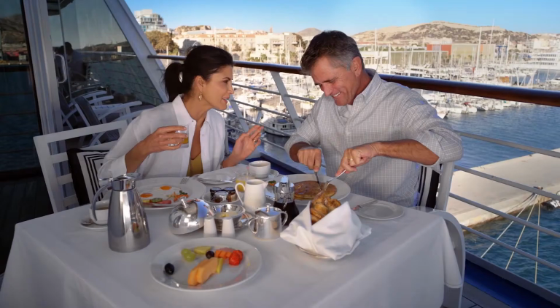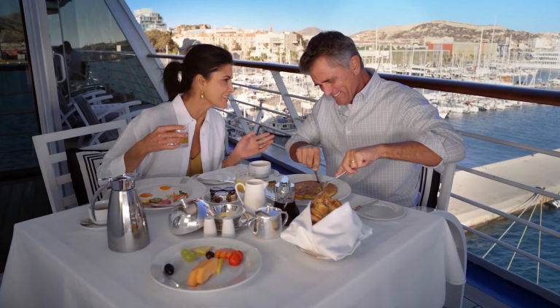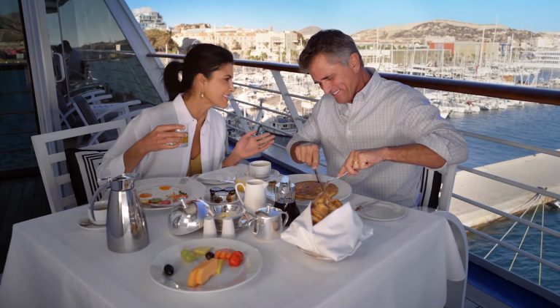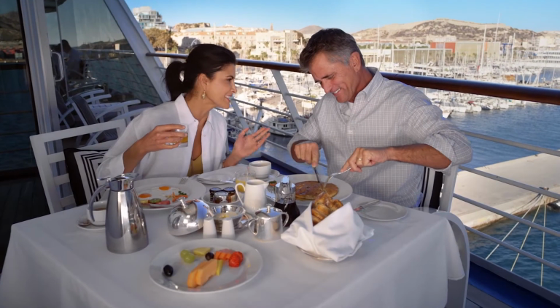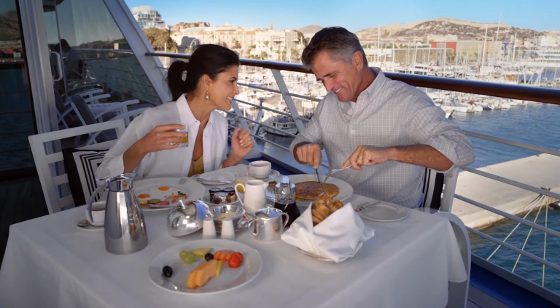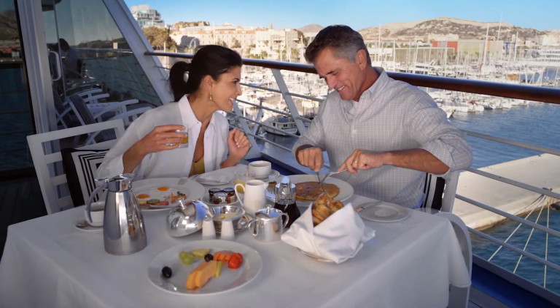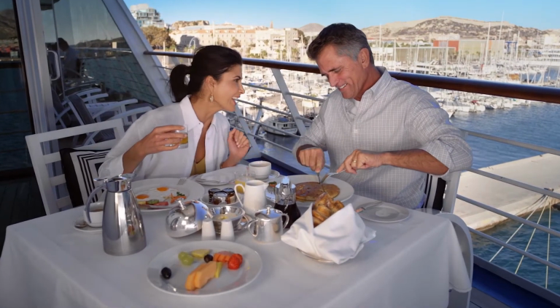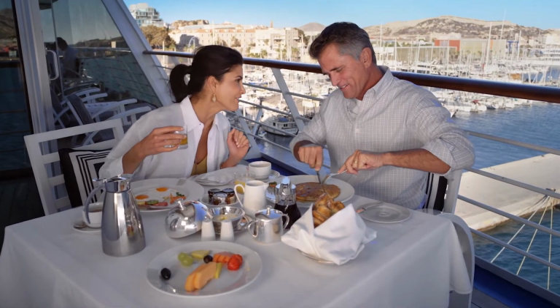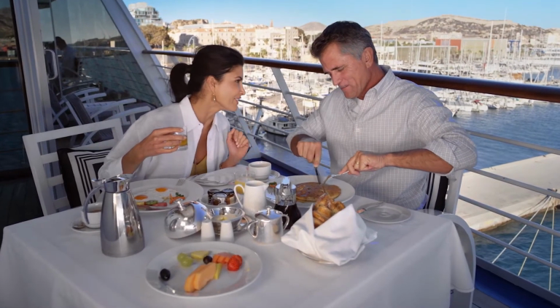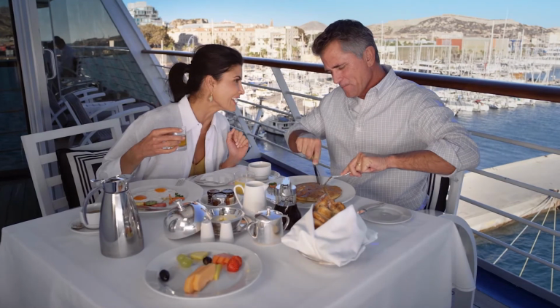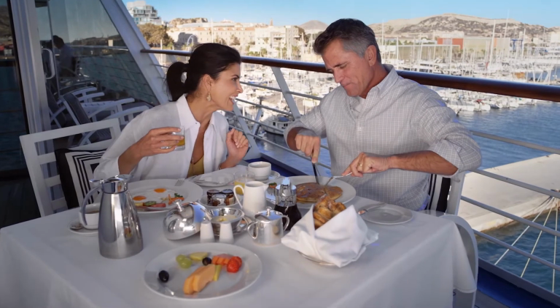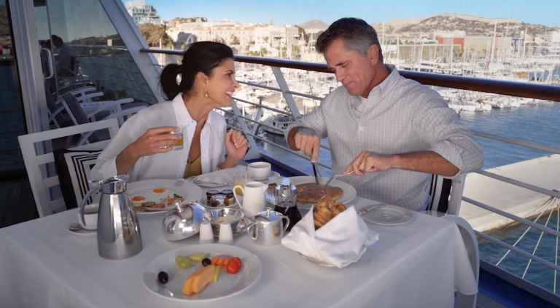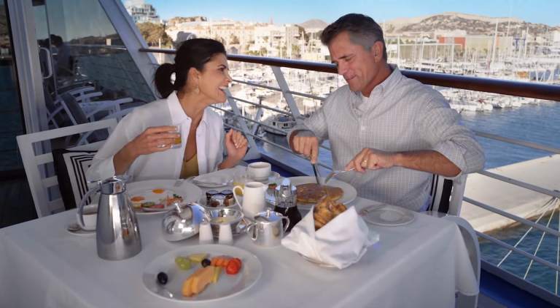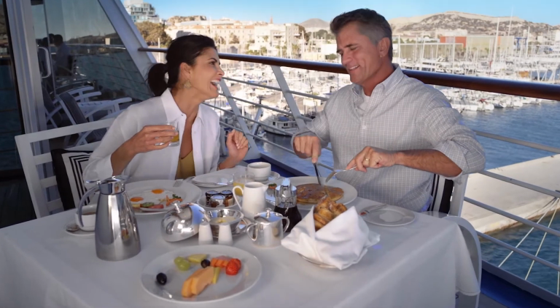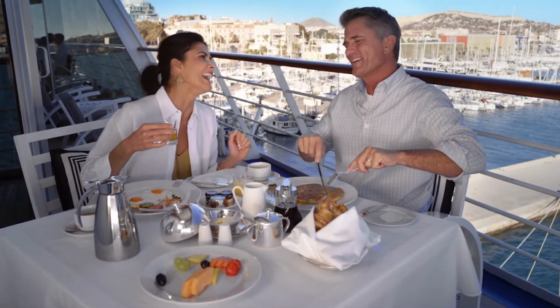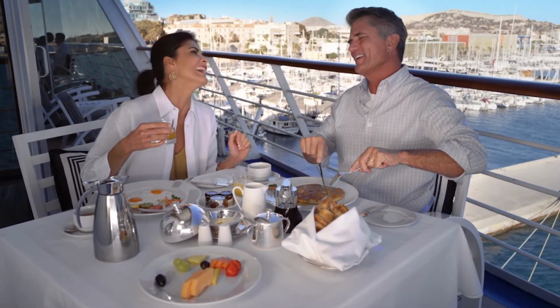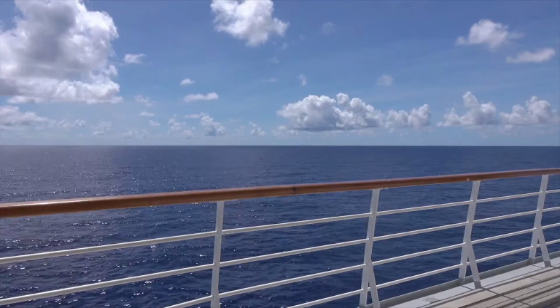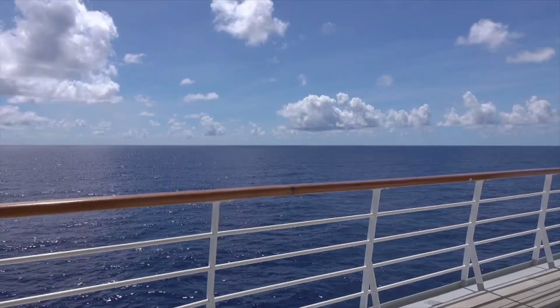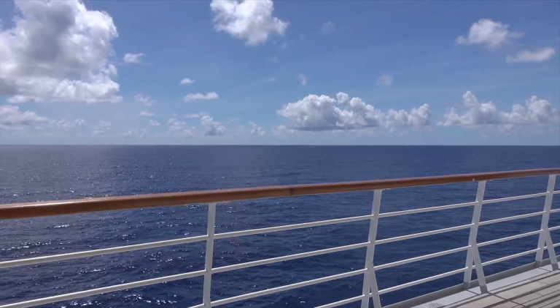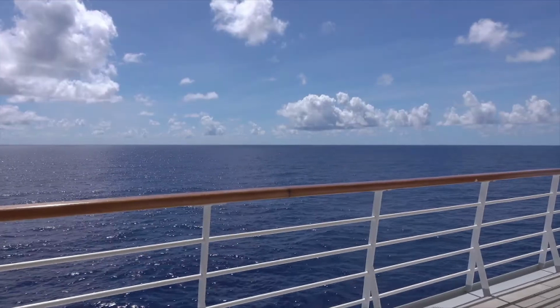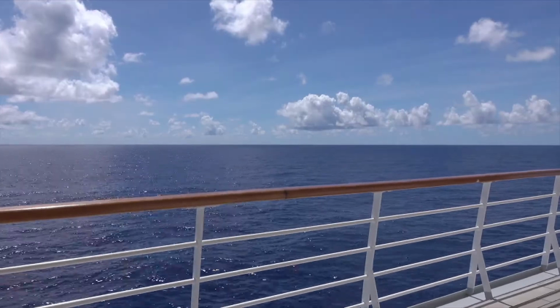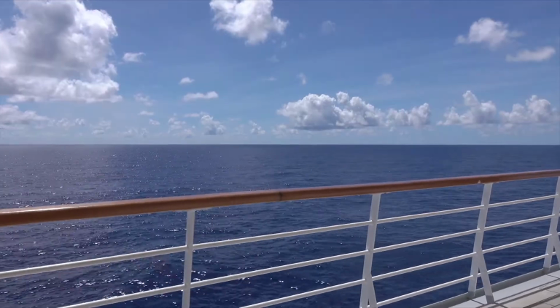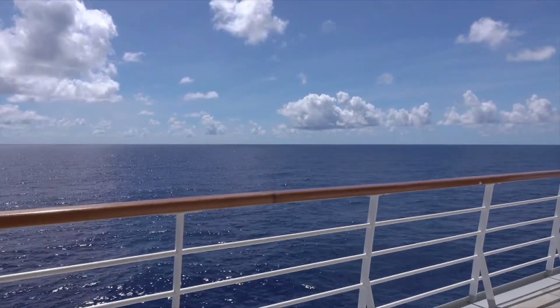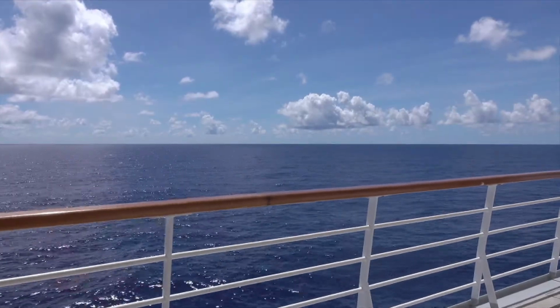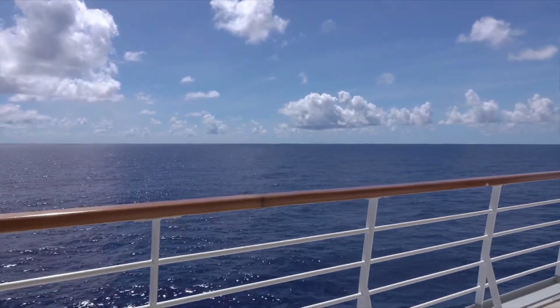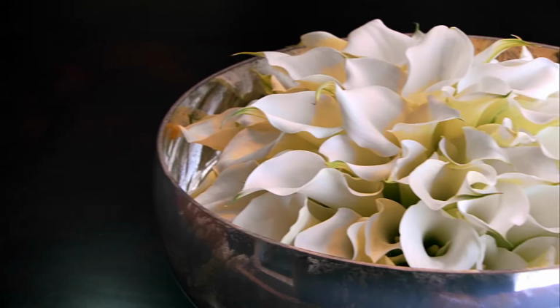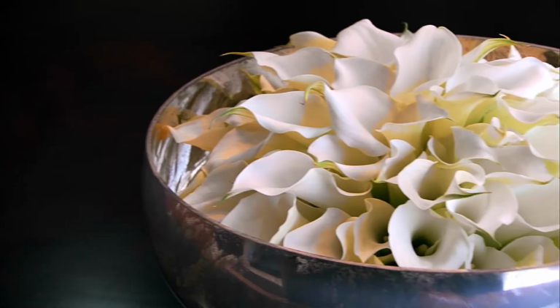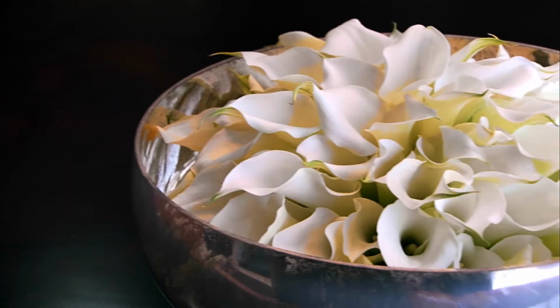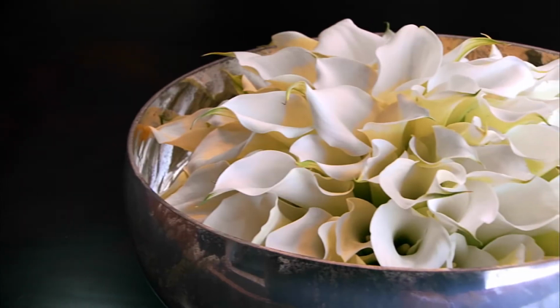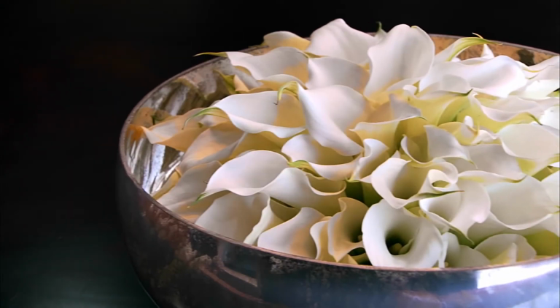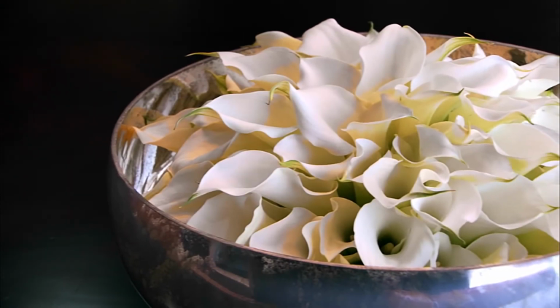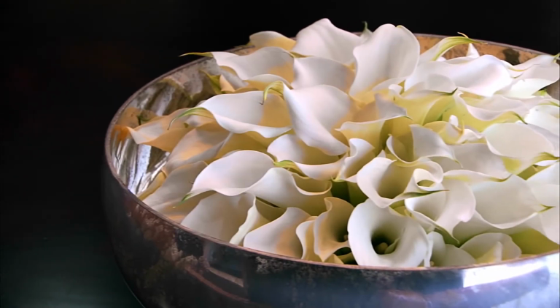In every way, Vista's owner suites offer peaceful solitude and refined elegance.